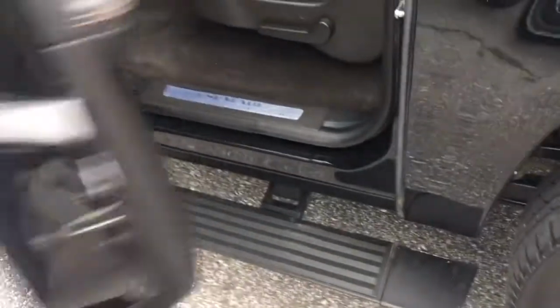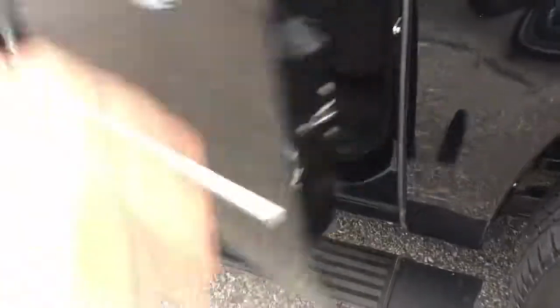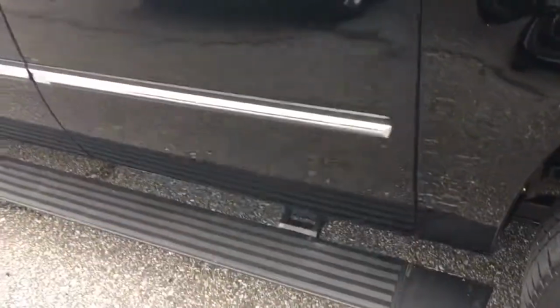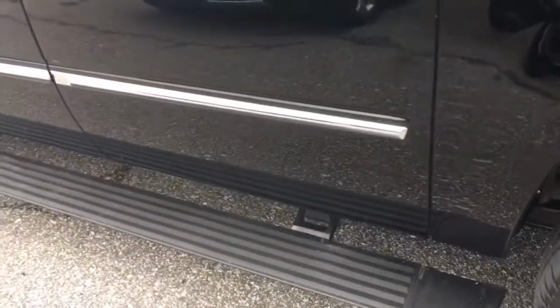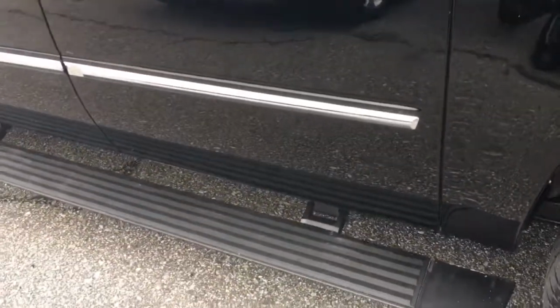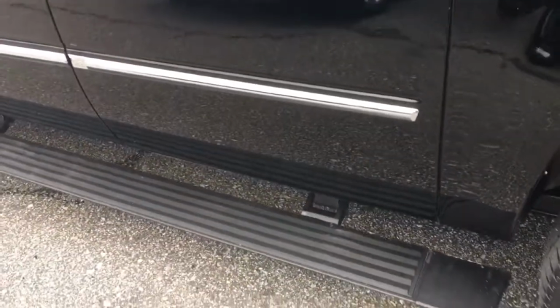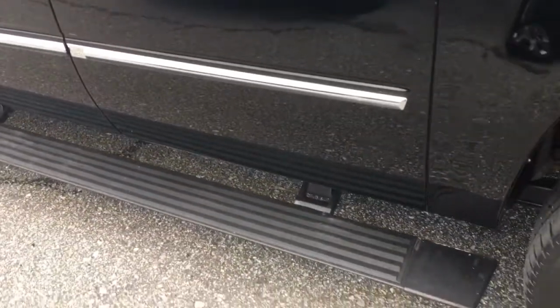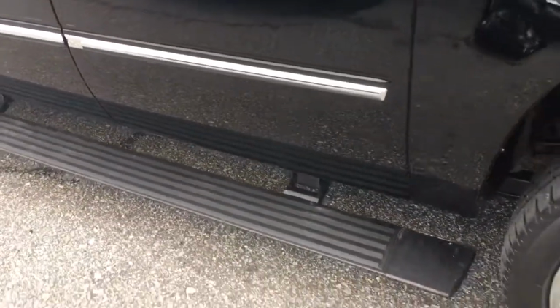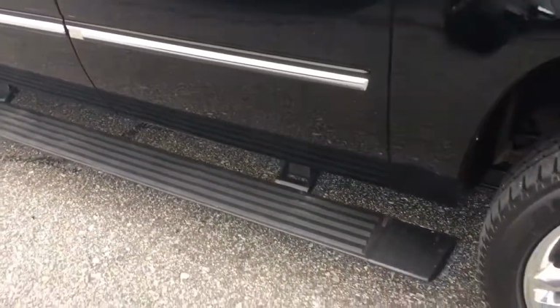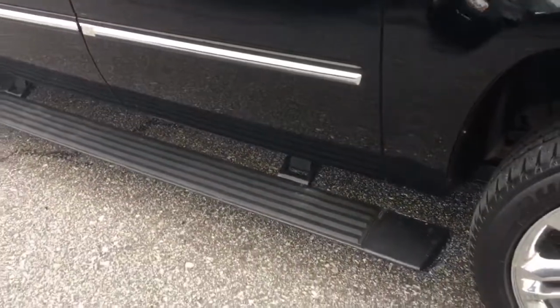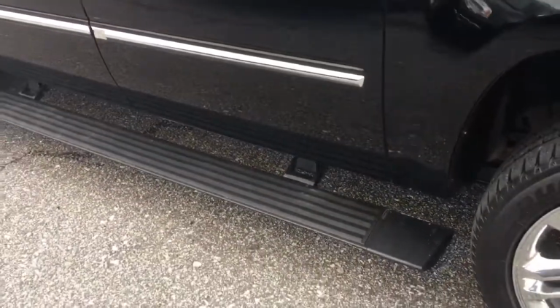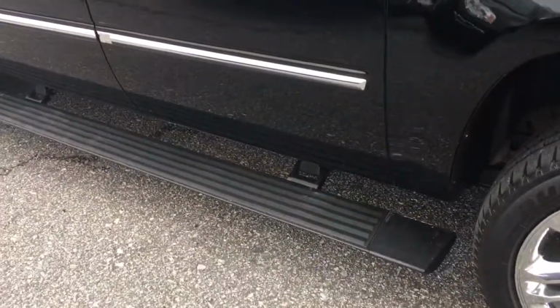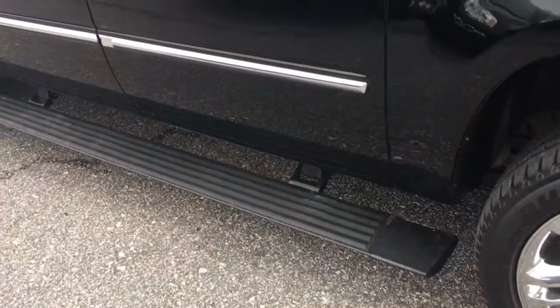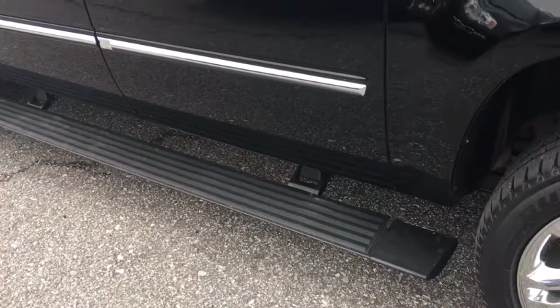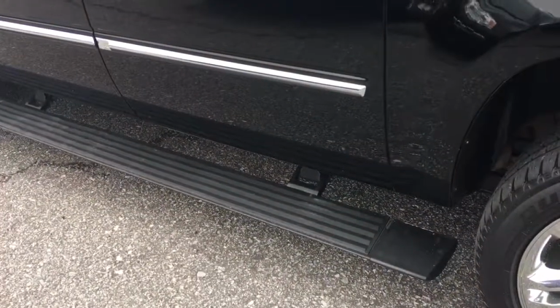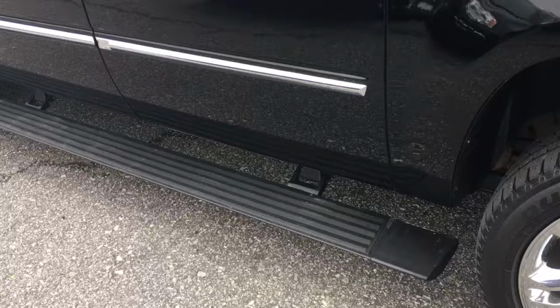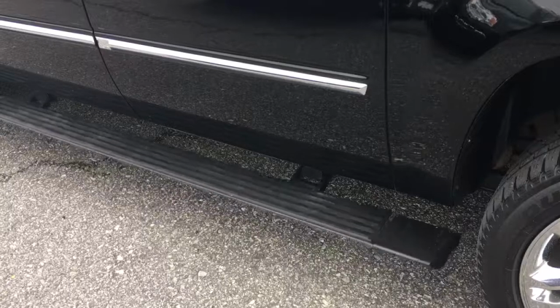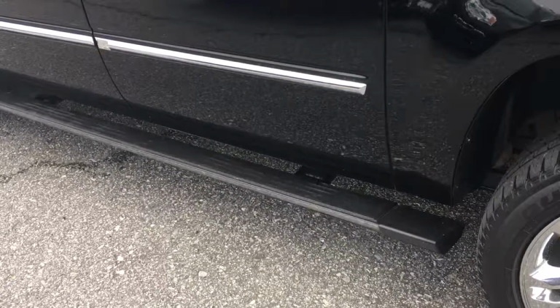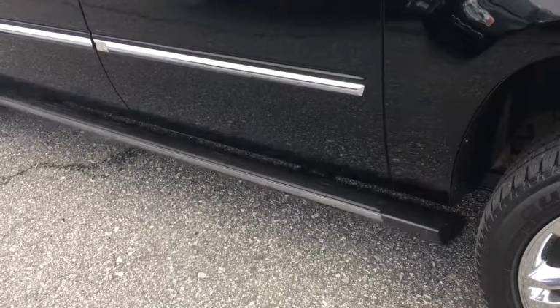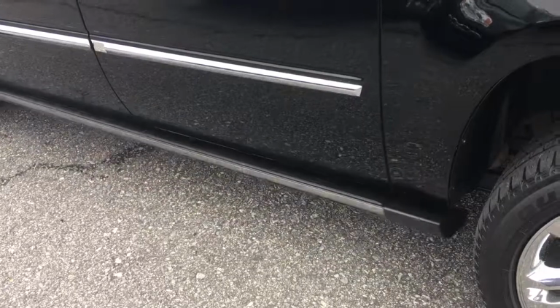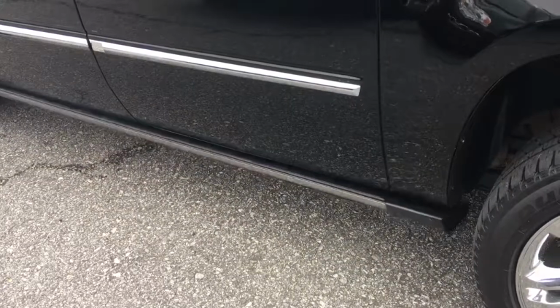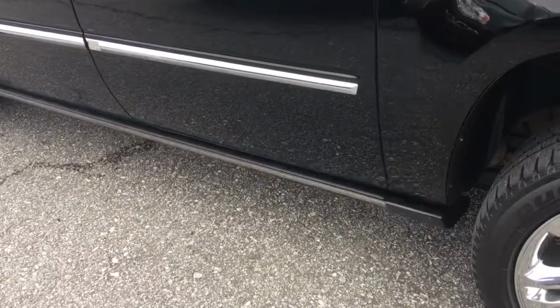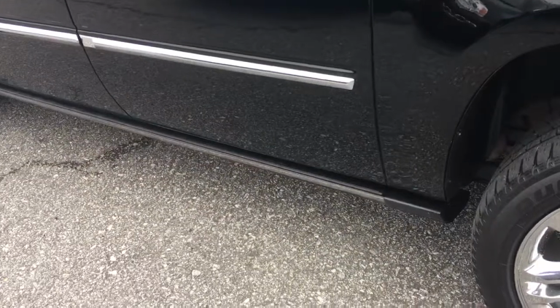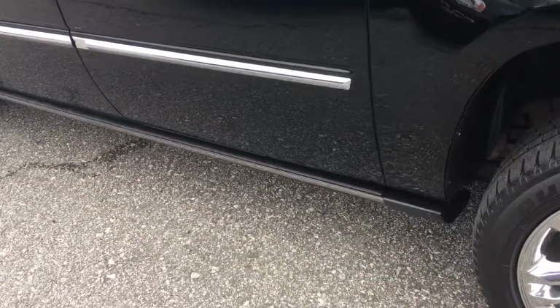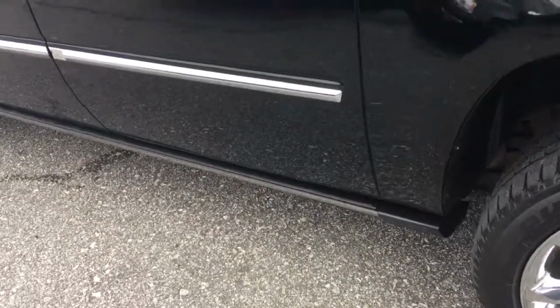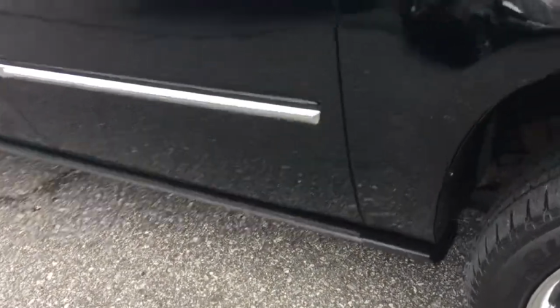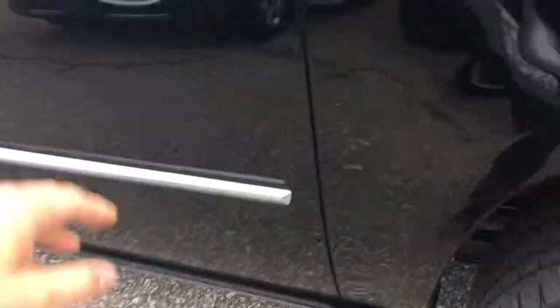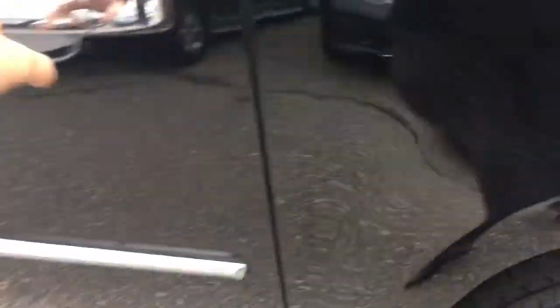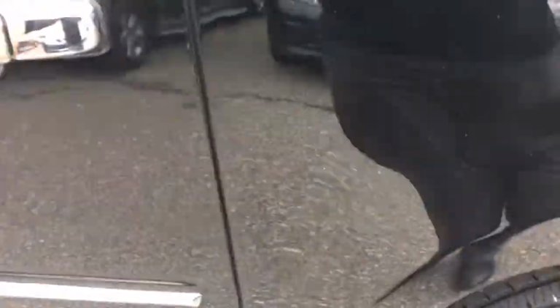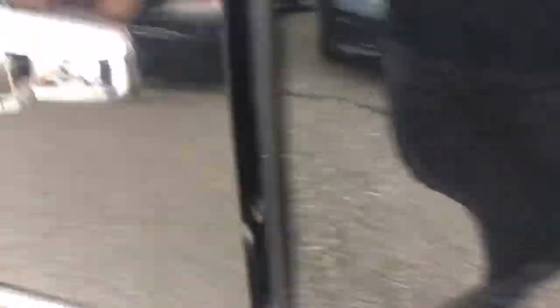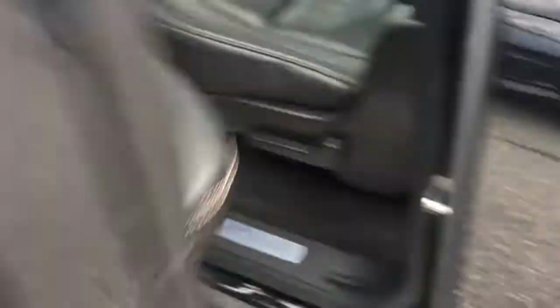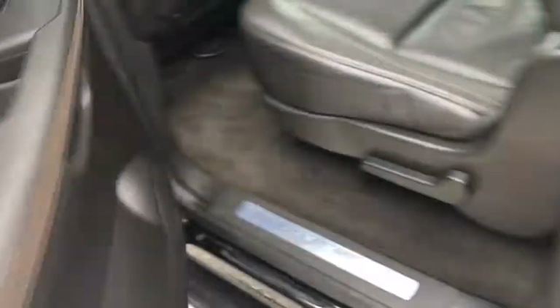Also got your retractable running boards. Close that and watch them go up. It's so sleek when they go in — I love it.